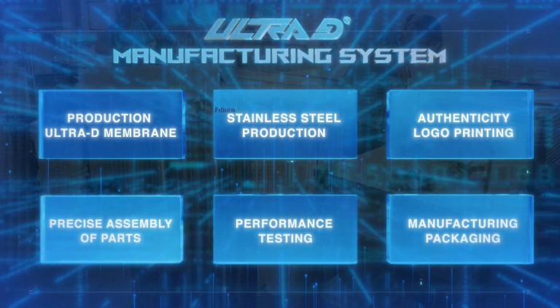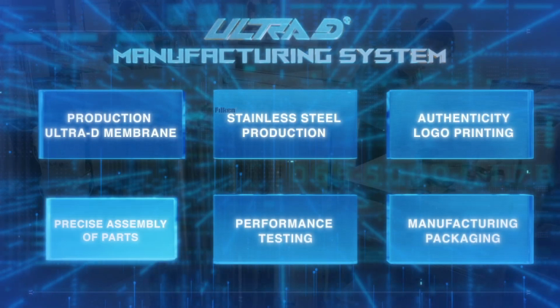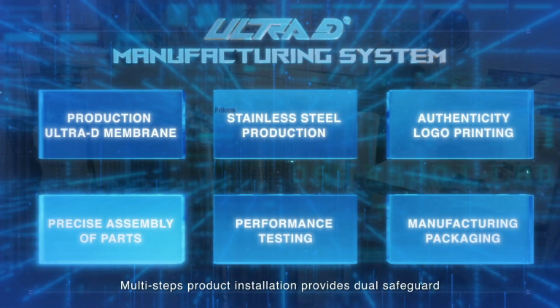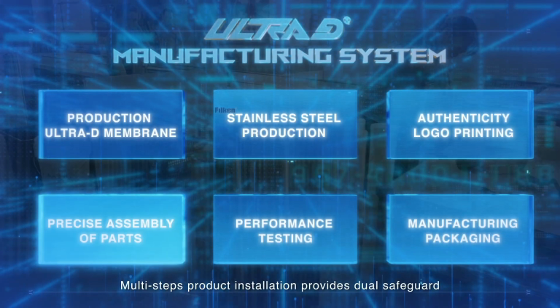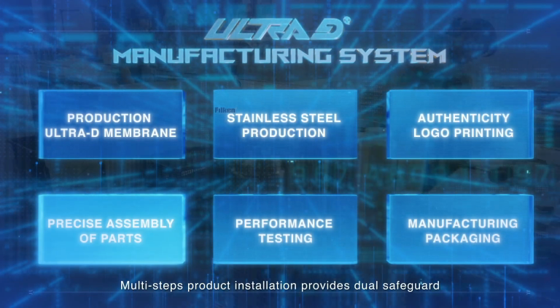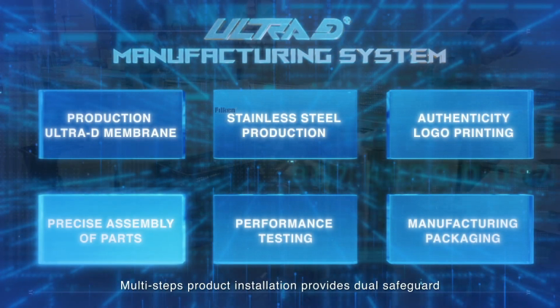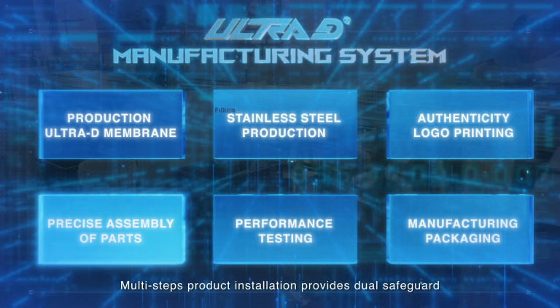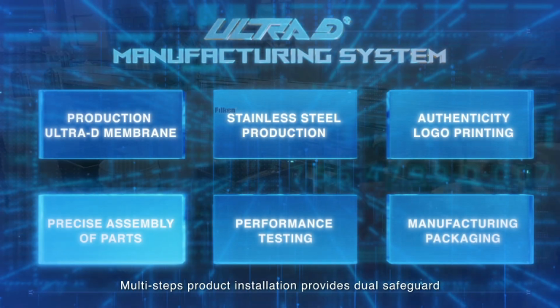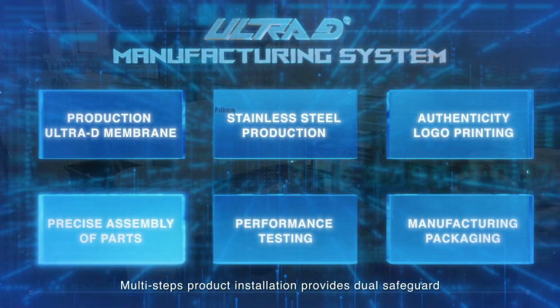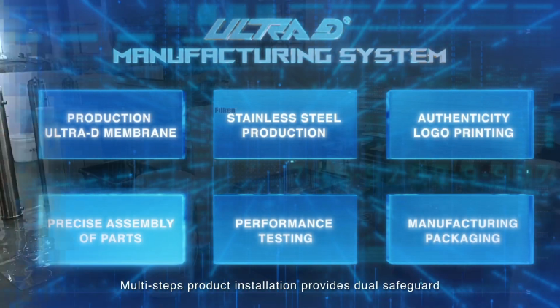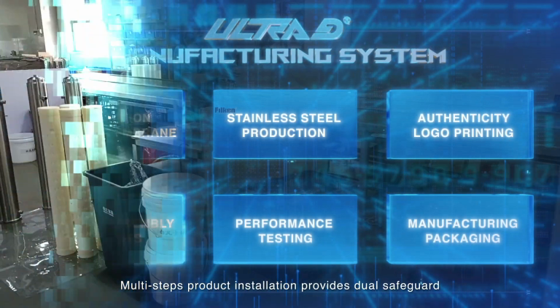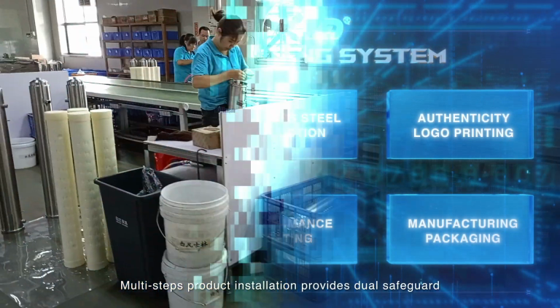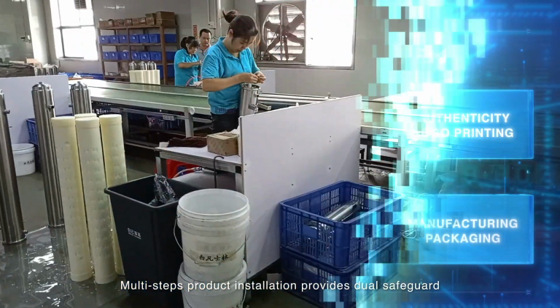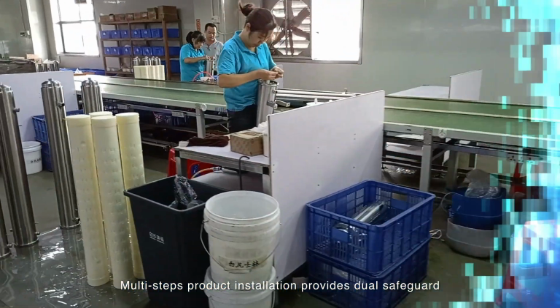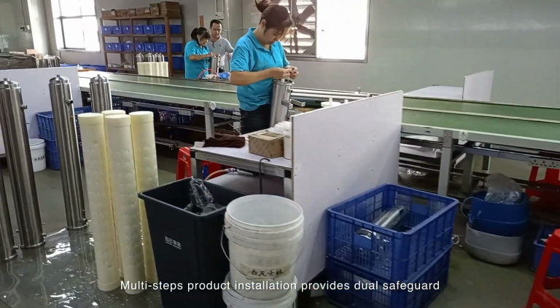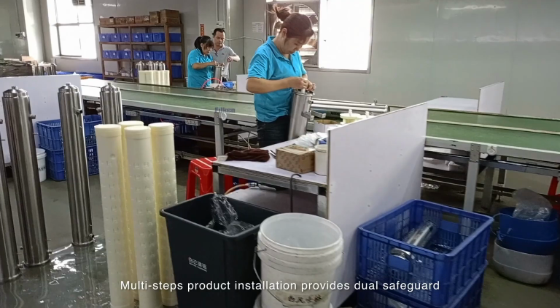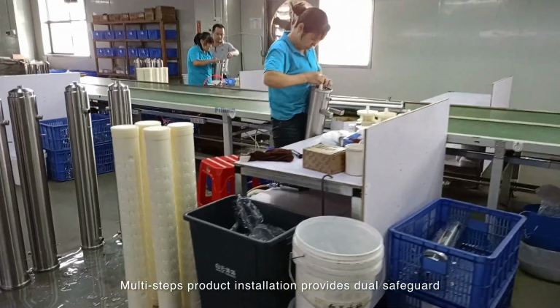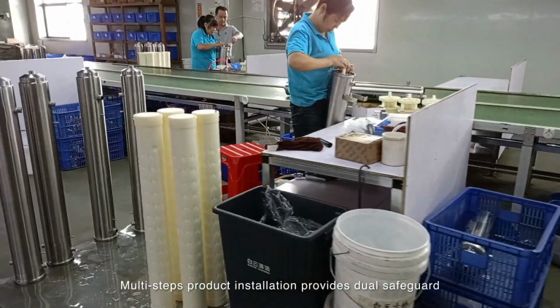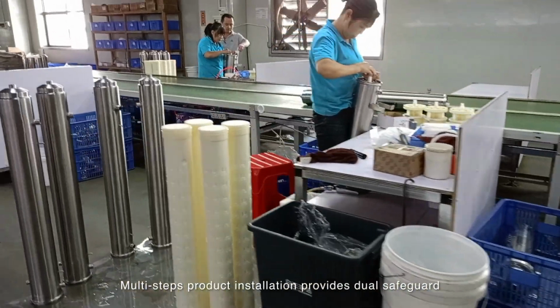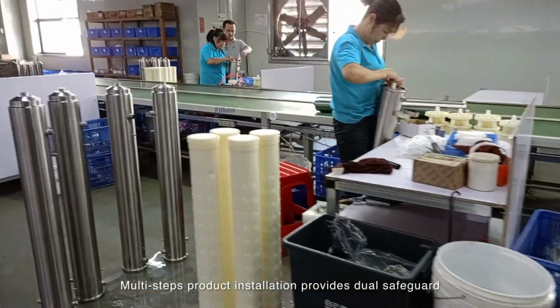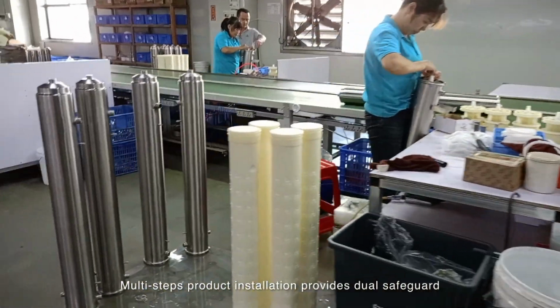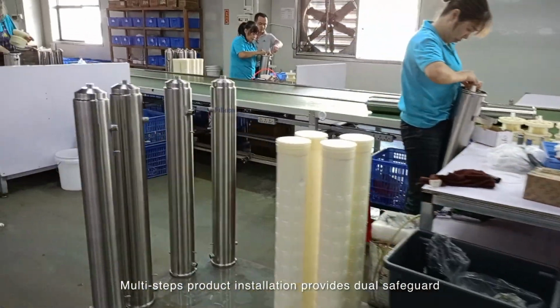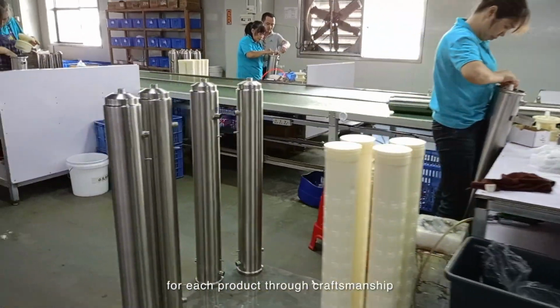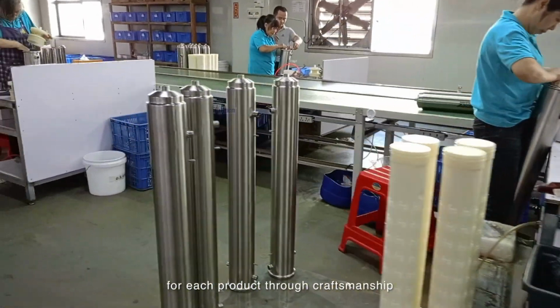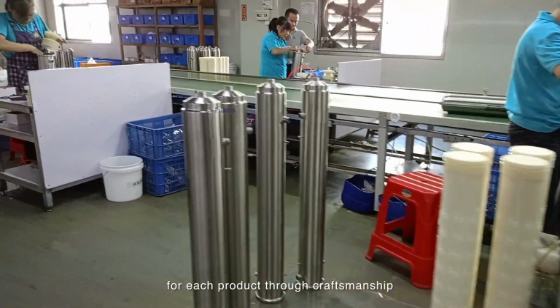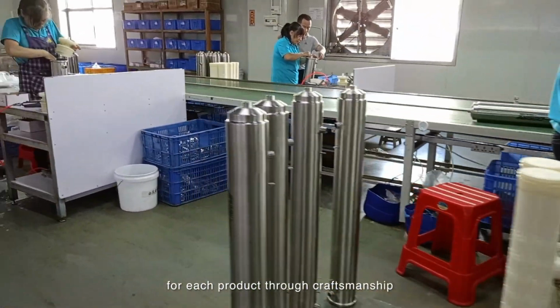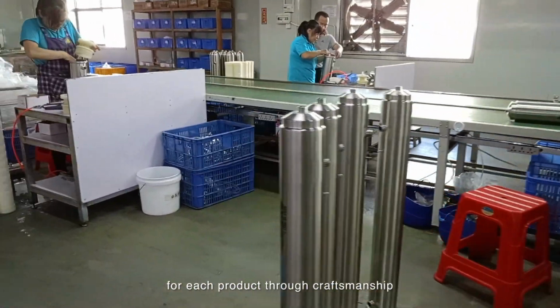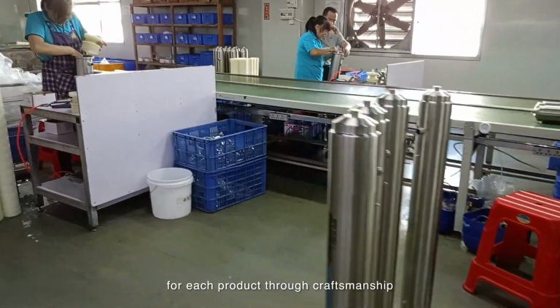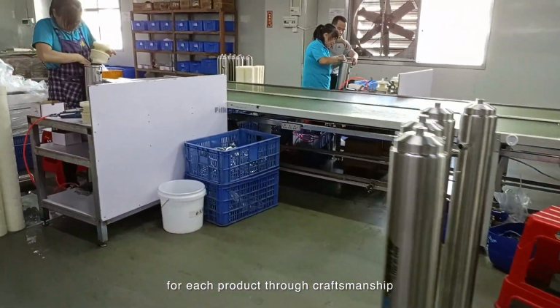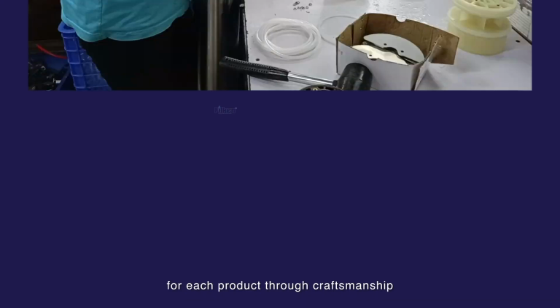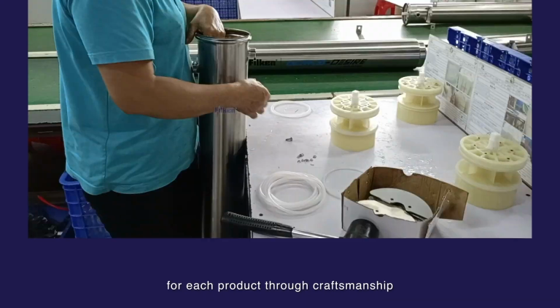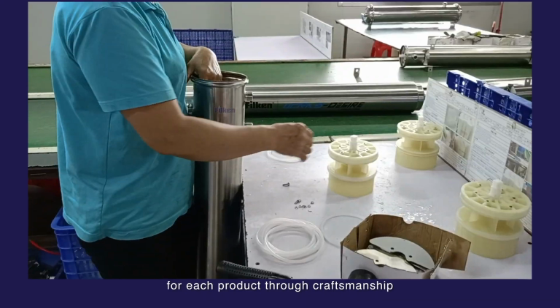Multi-step product installation provides dual safeguard for each product through craftsmanship.